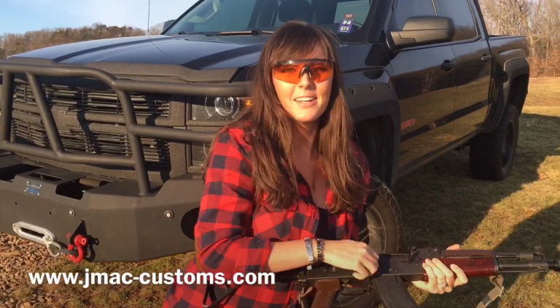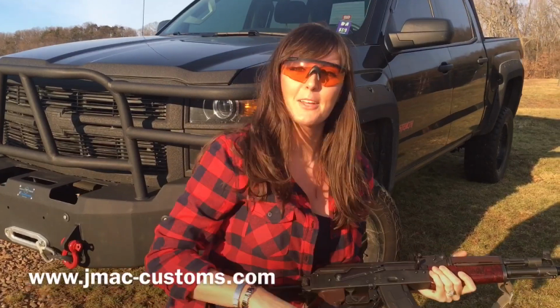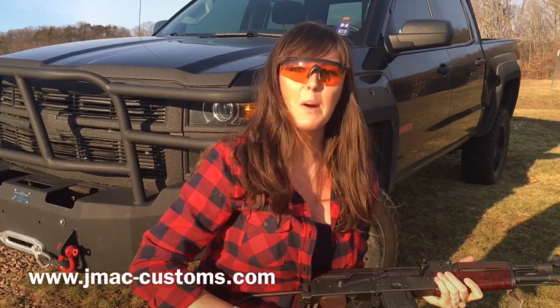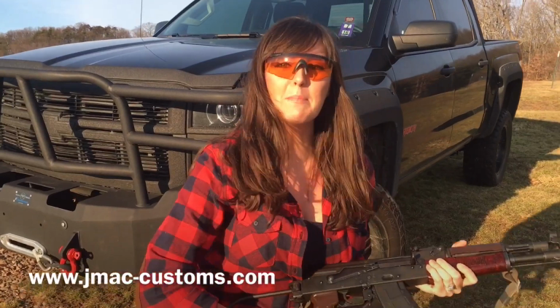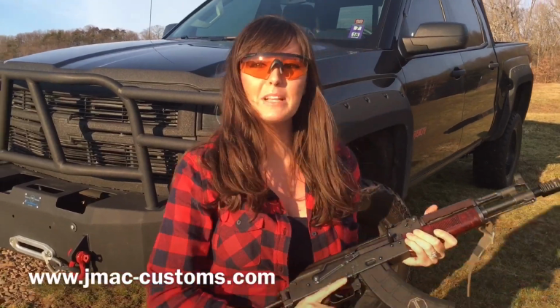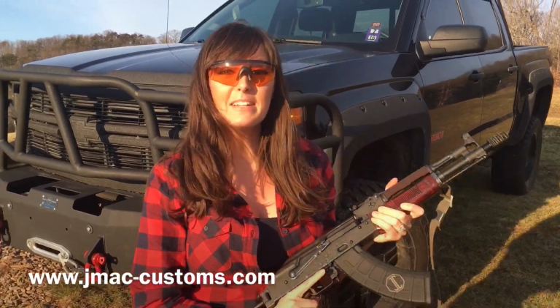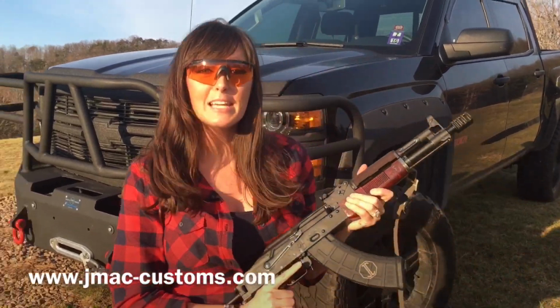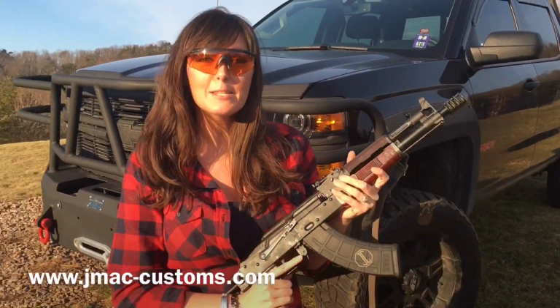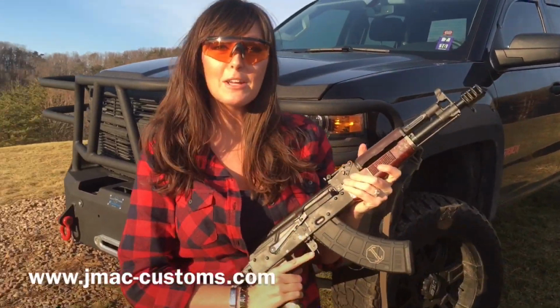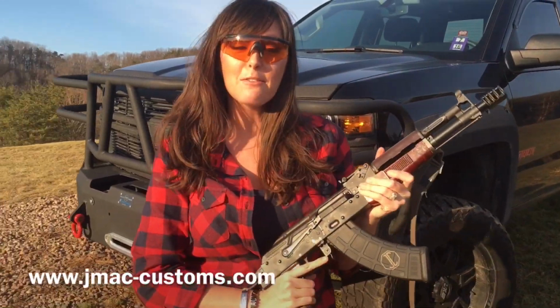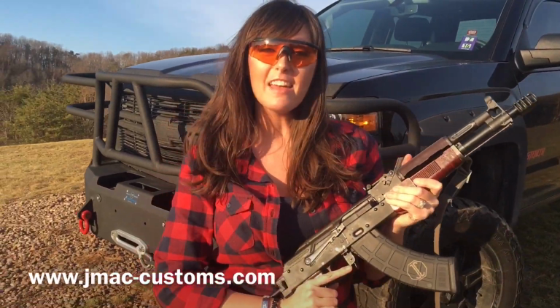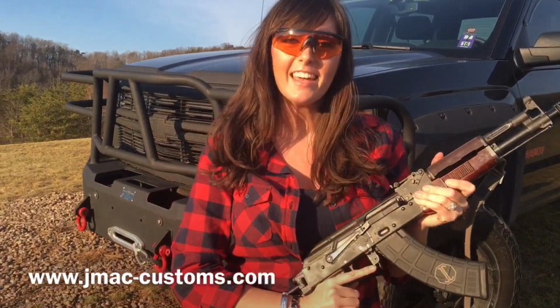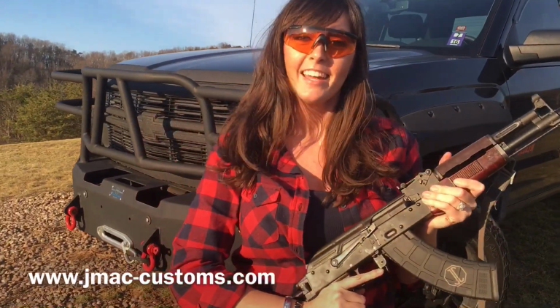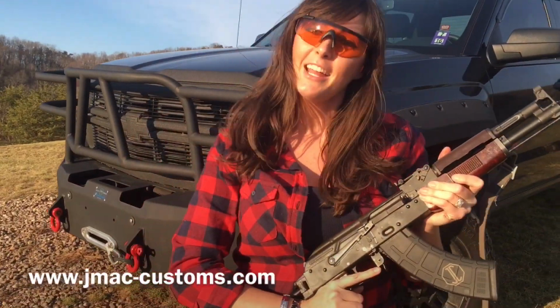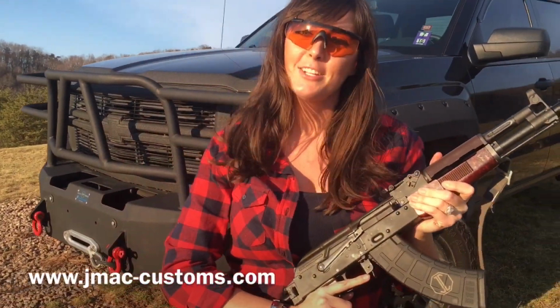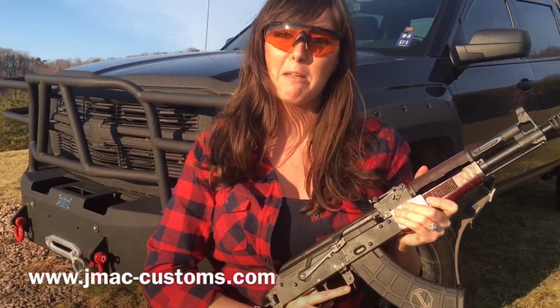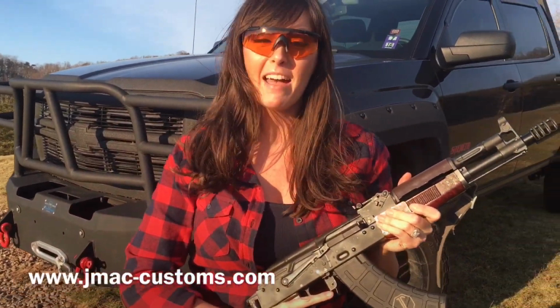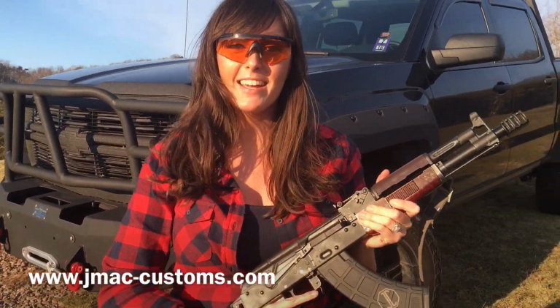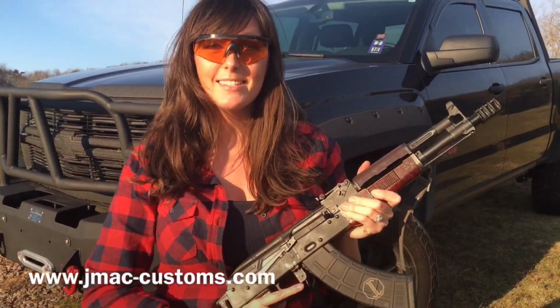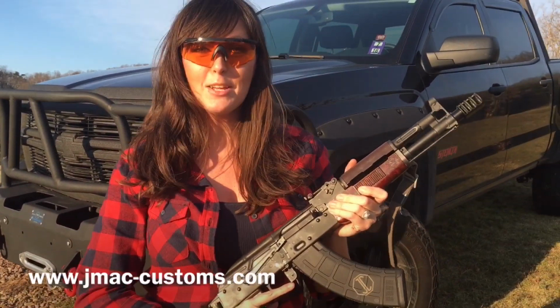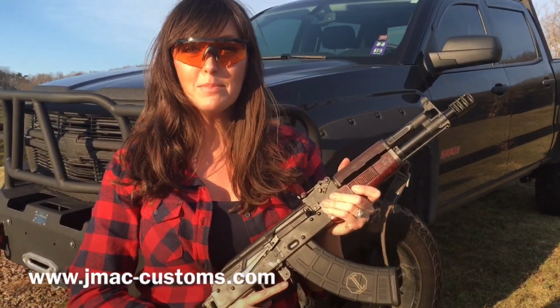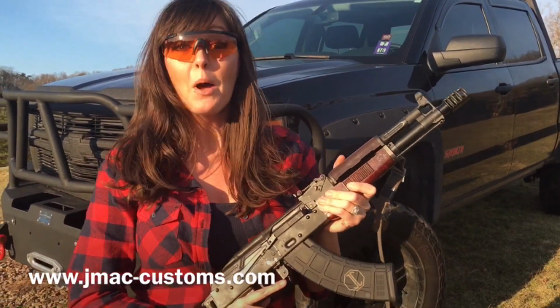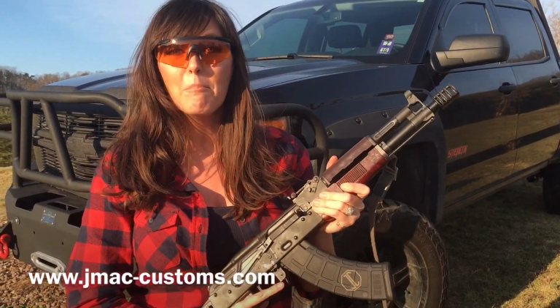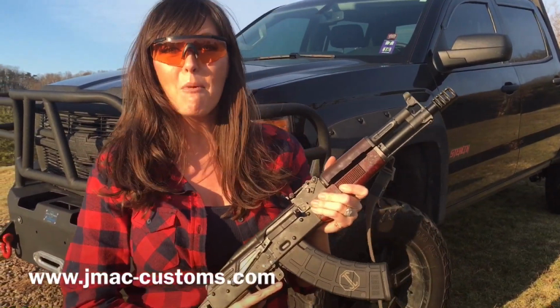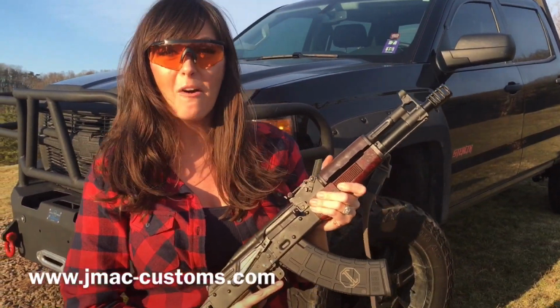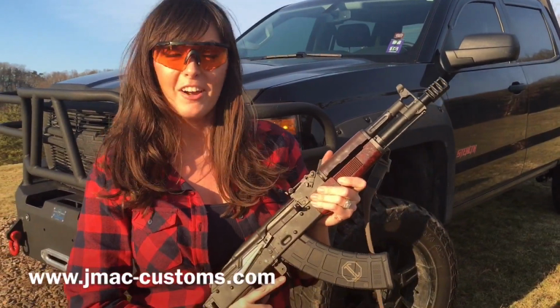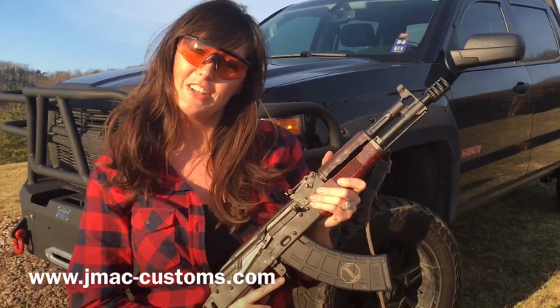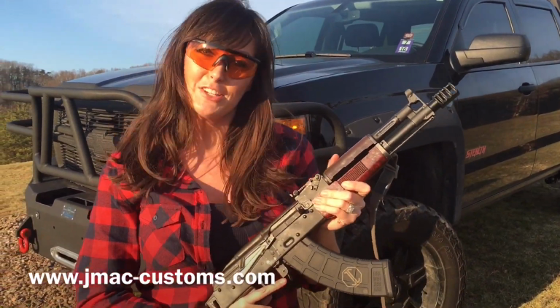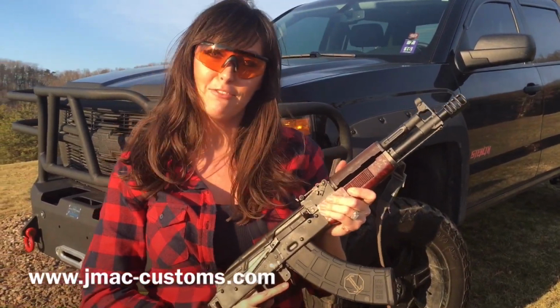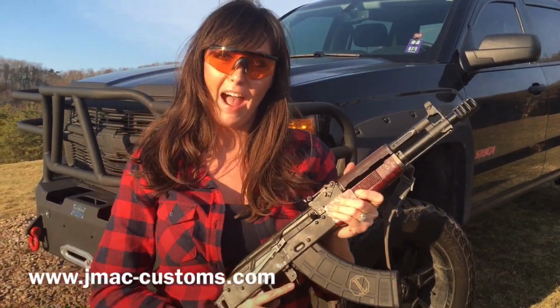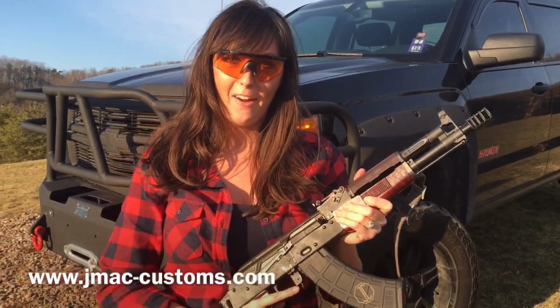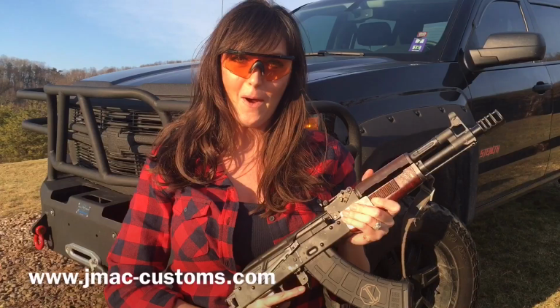Comment below and tell us what you think. JMAC Customs — more than just a firearm.